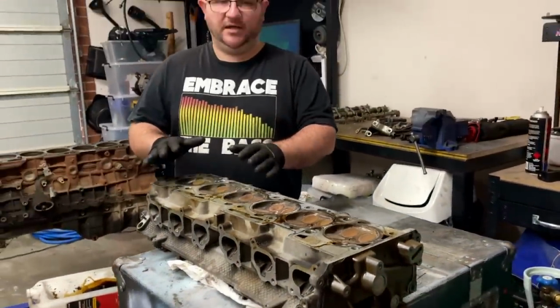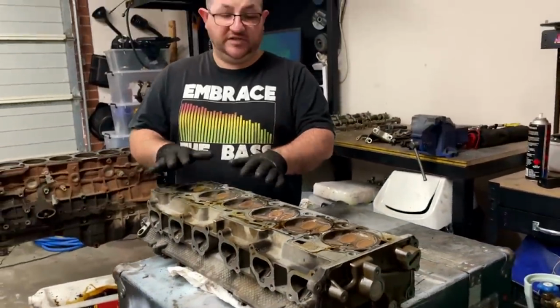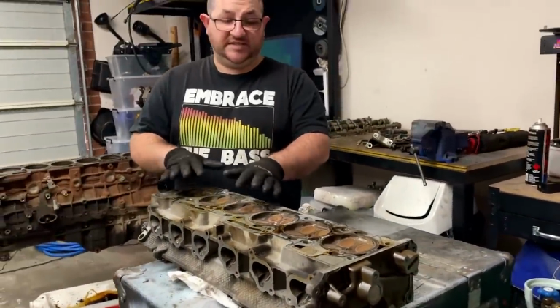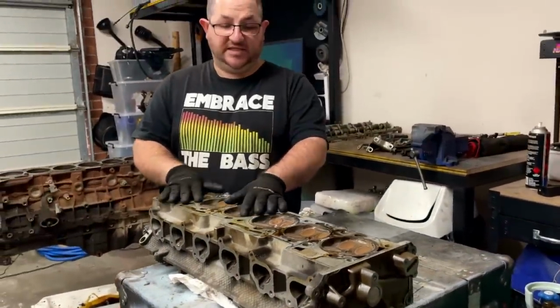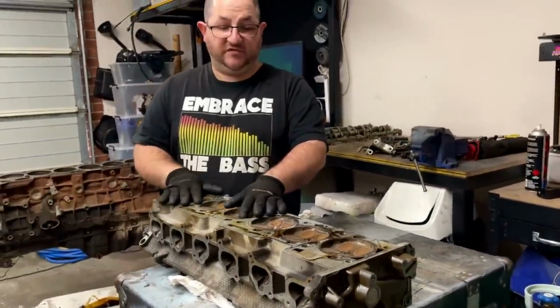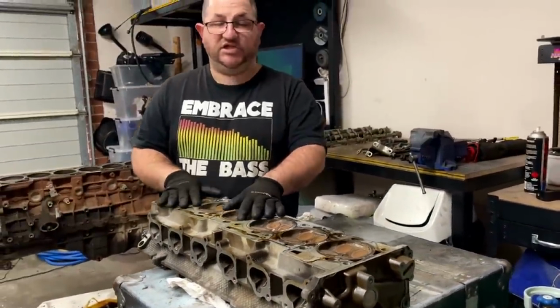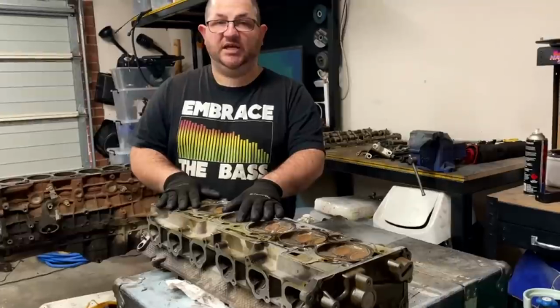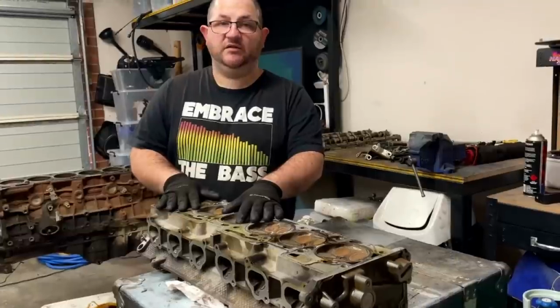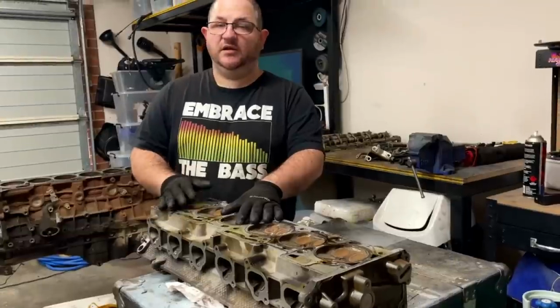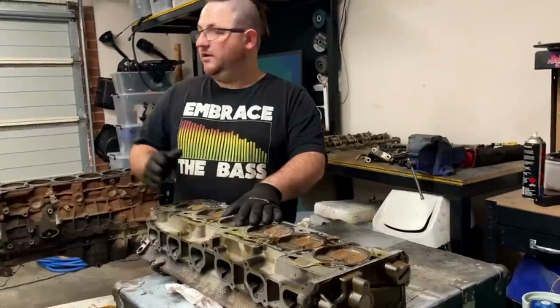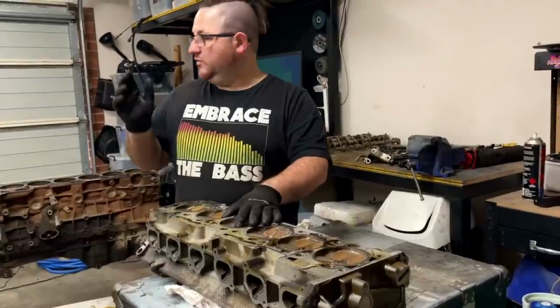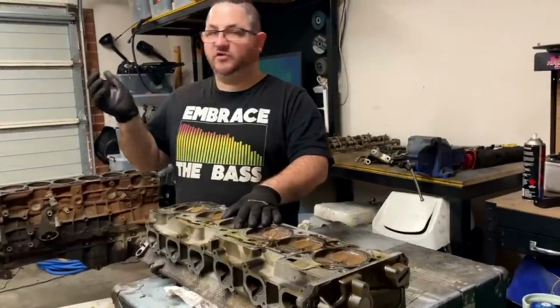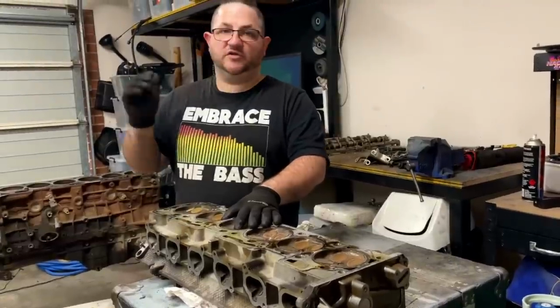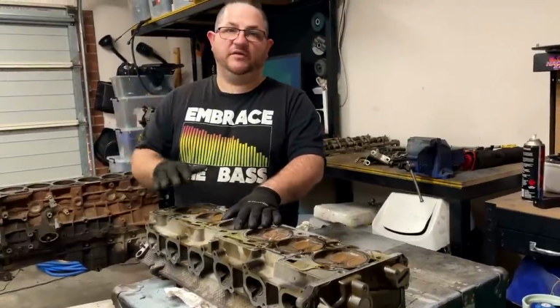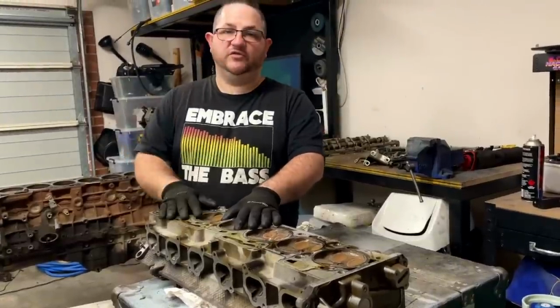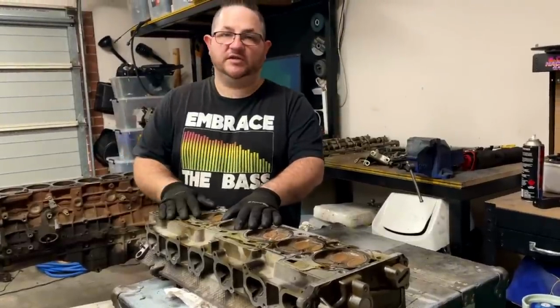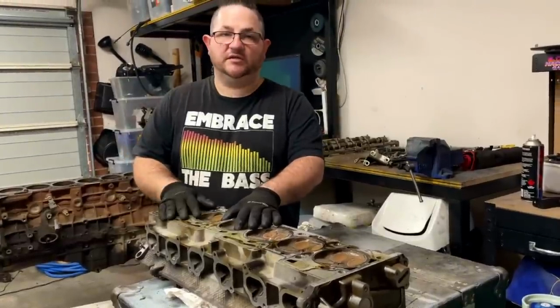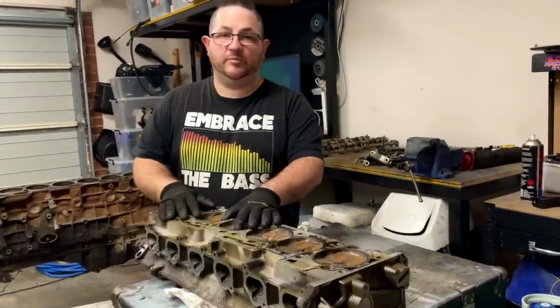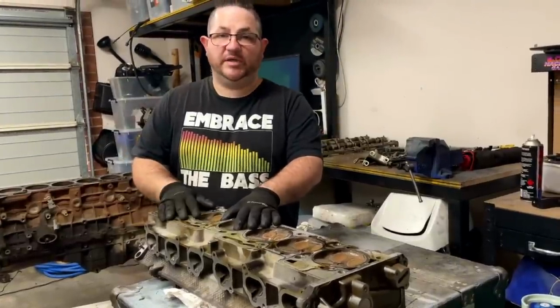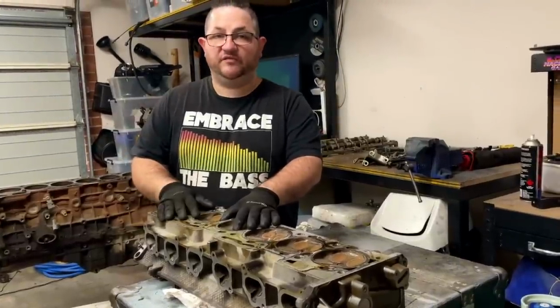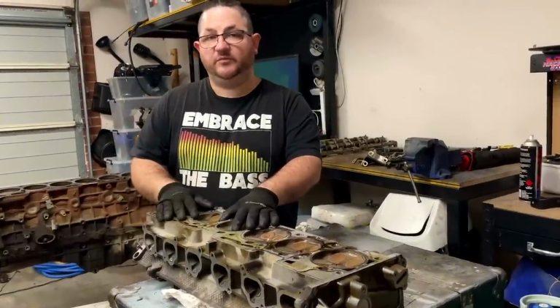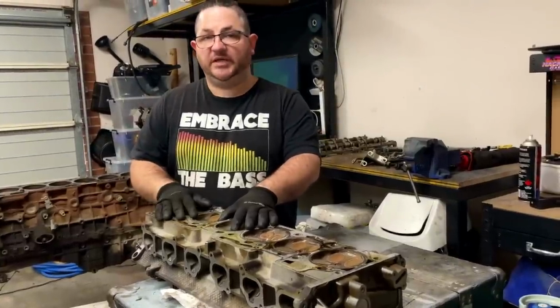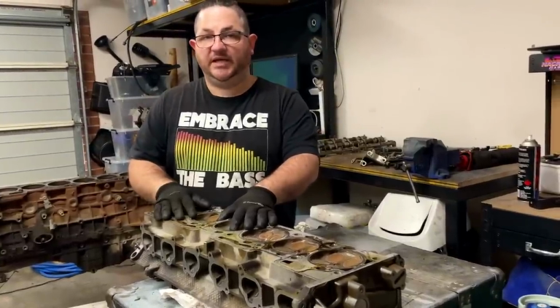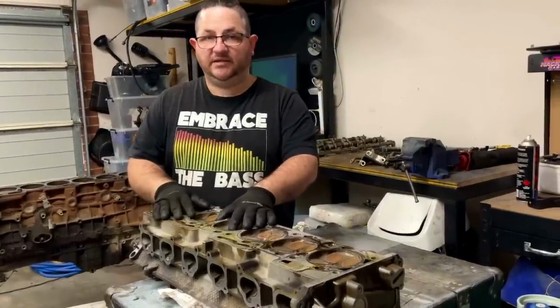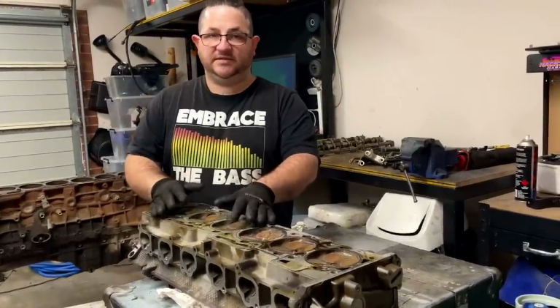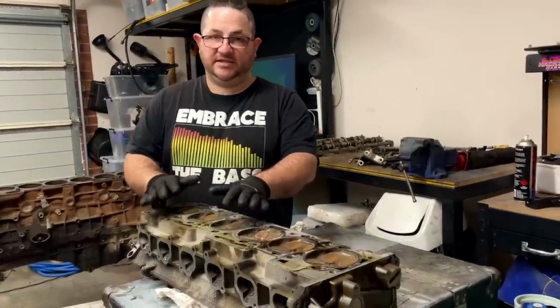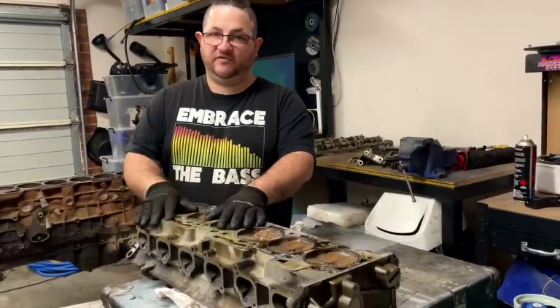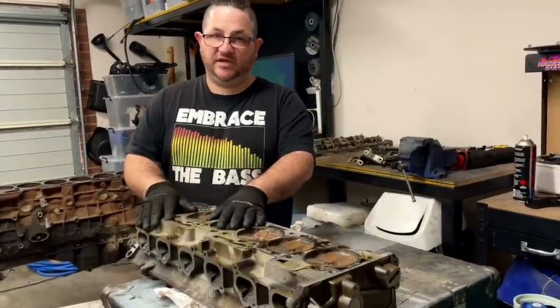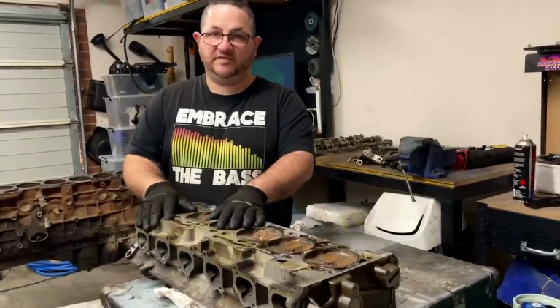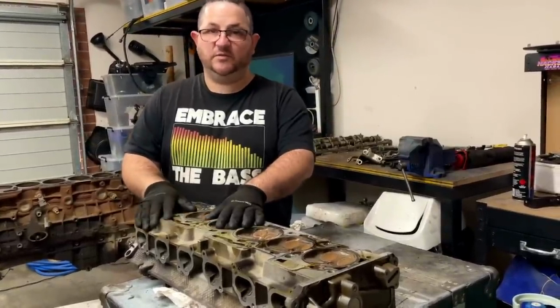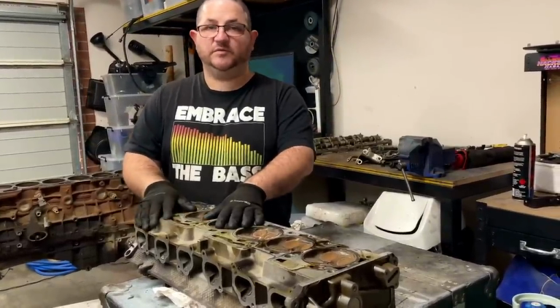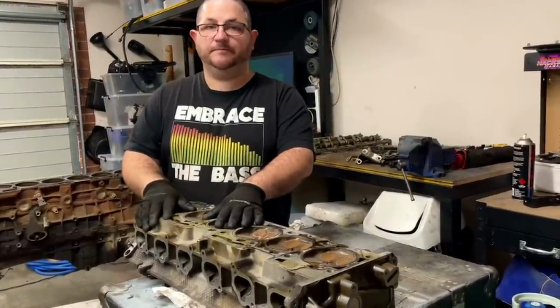This is the FG head. We'll also have a look at the BF and BA heads and see if they're the same as well.